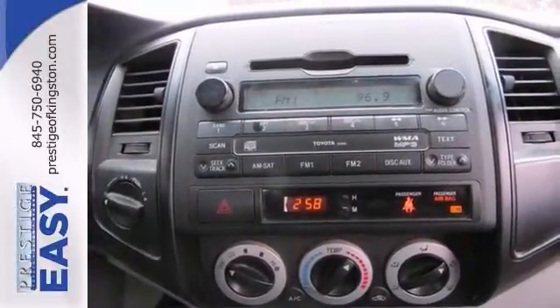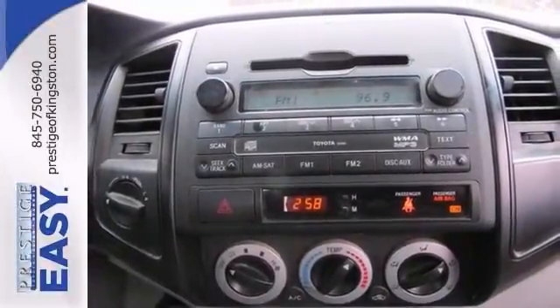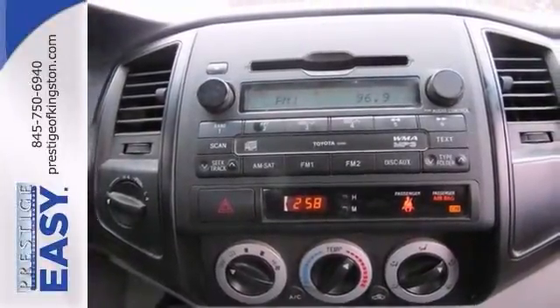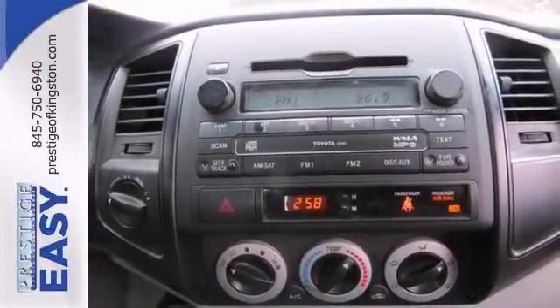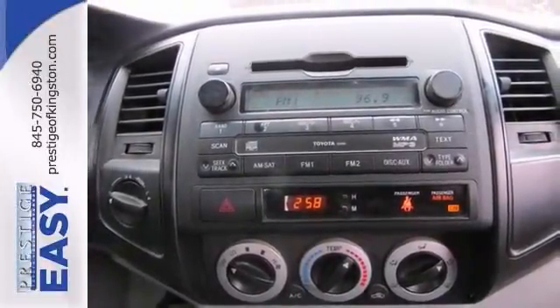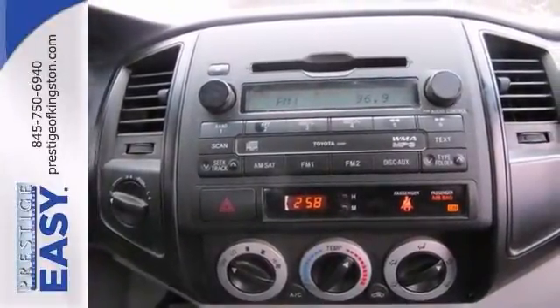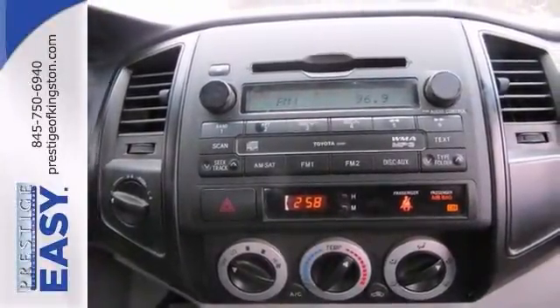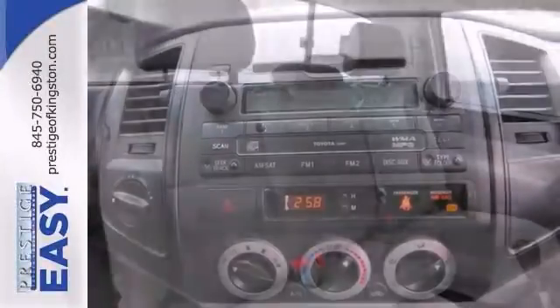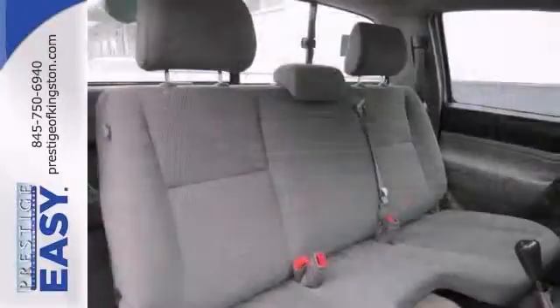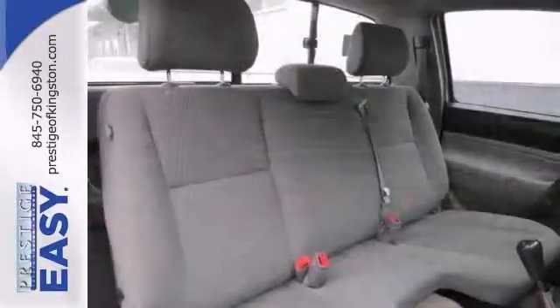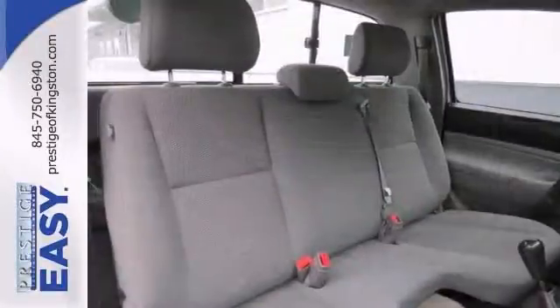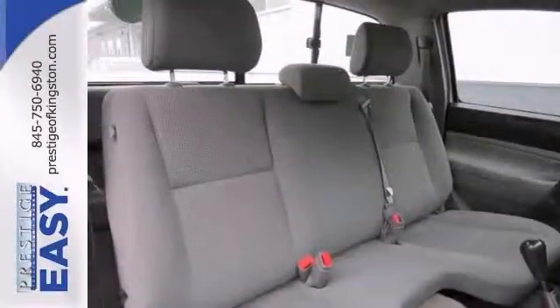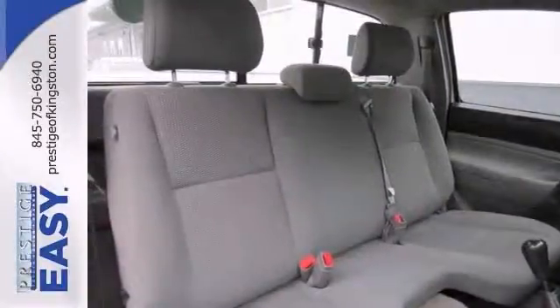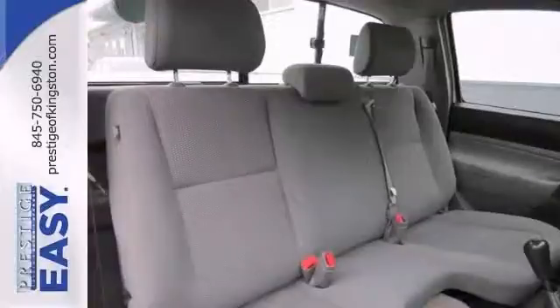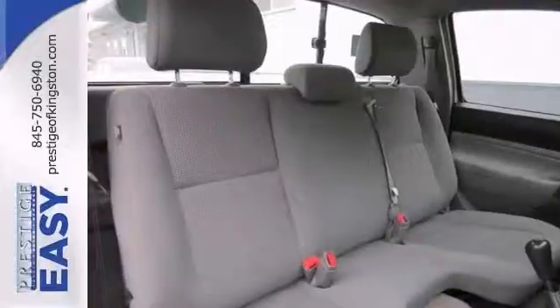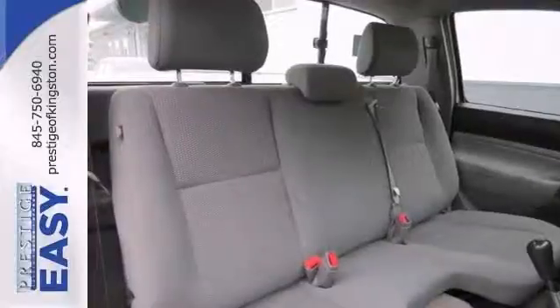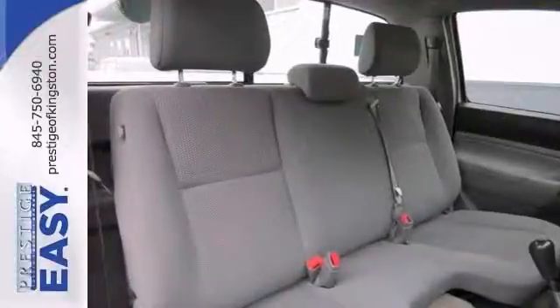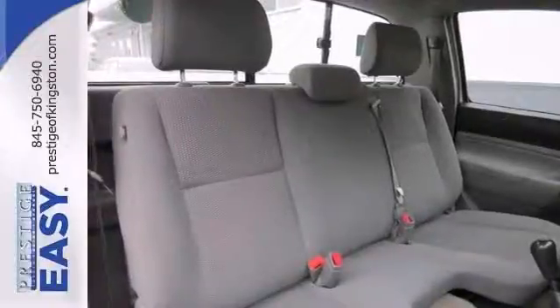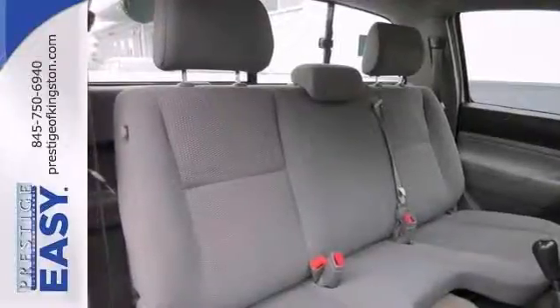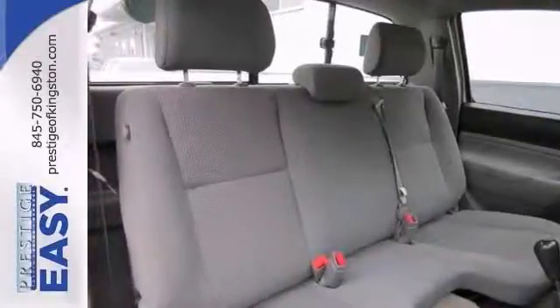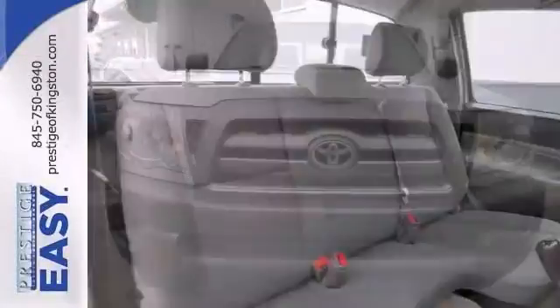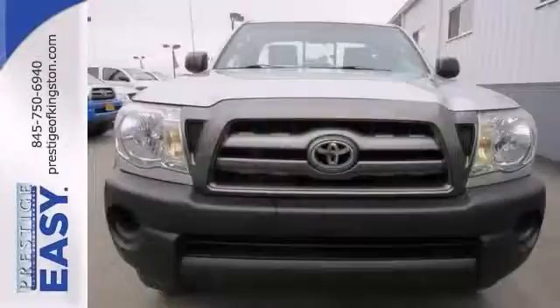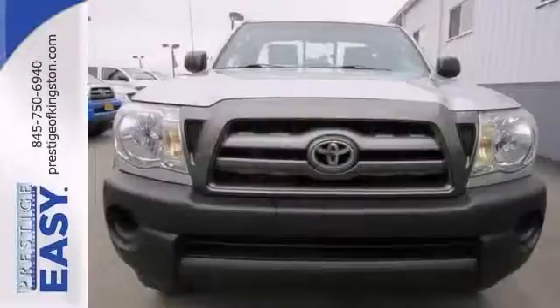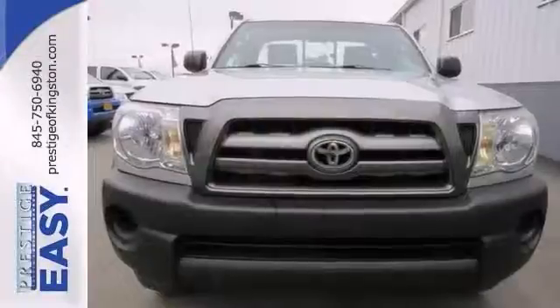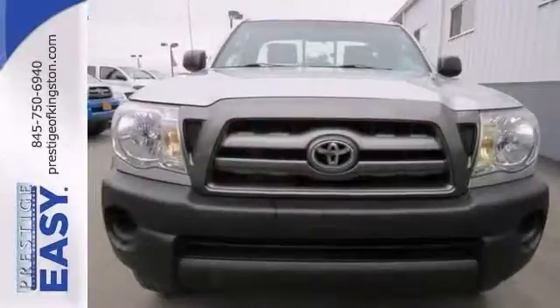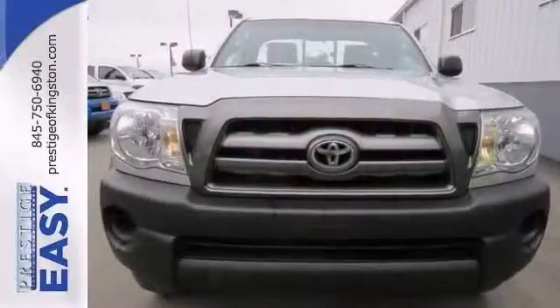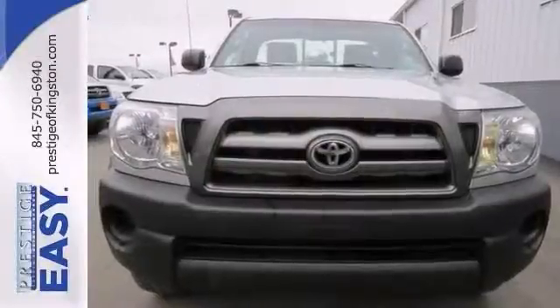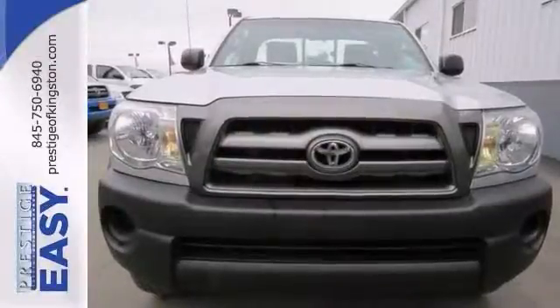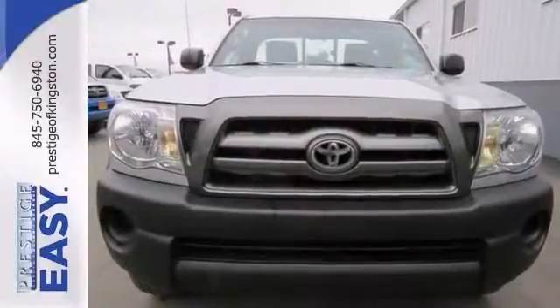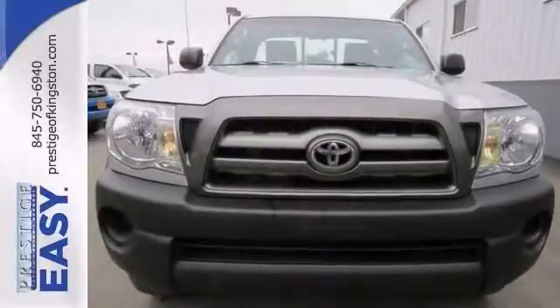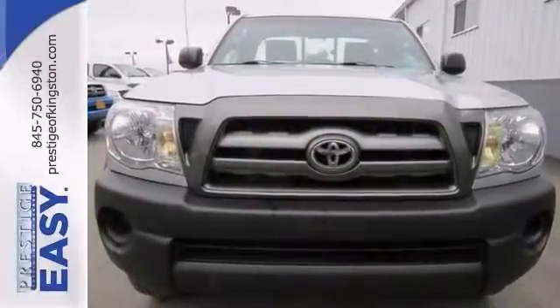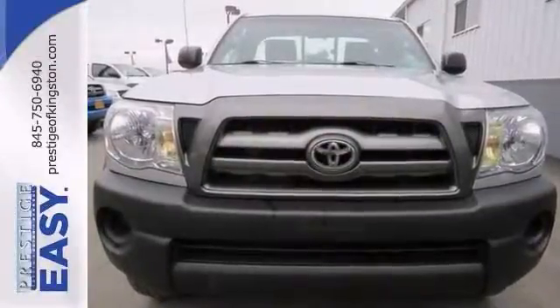Get into this flawless Tacoma for a ride that is sure to impress. Come in for a test drive today.